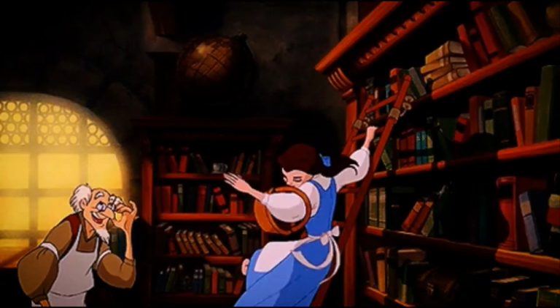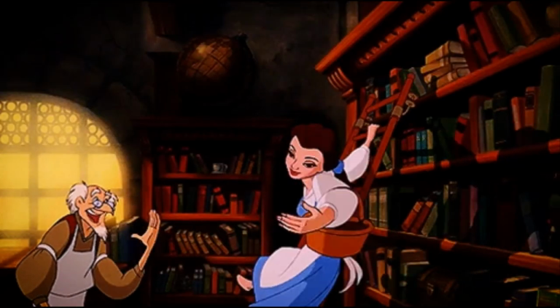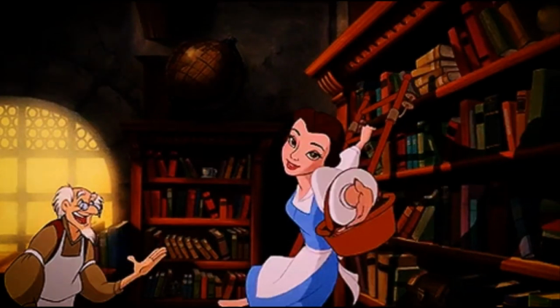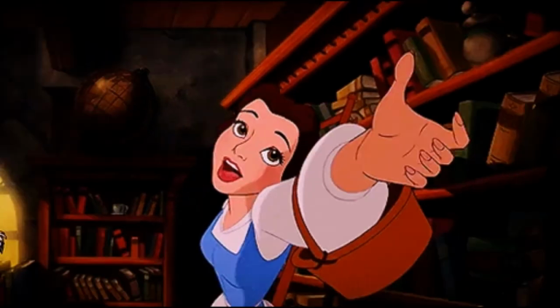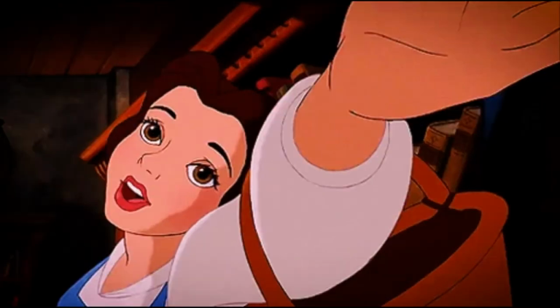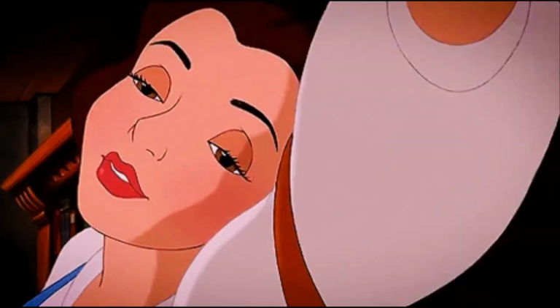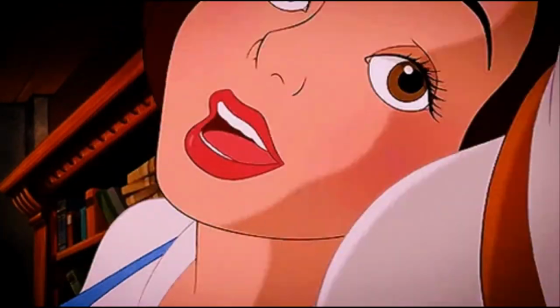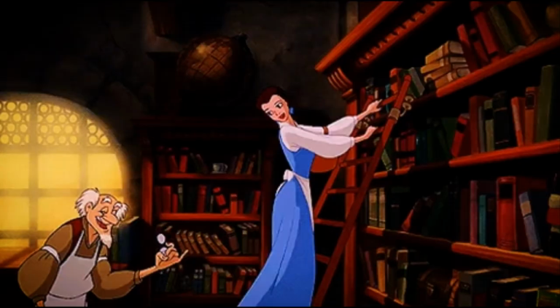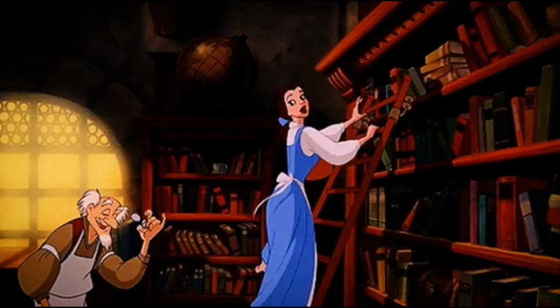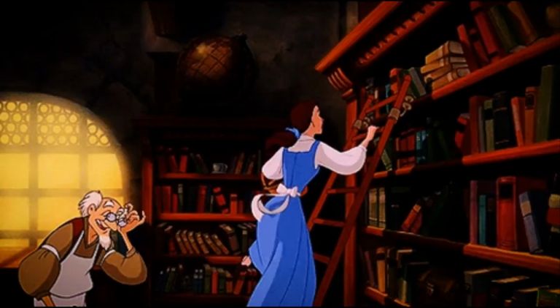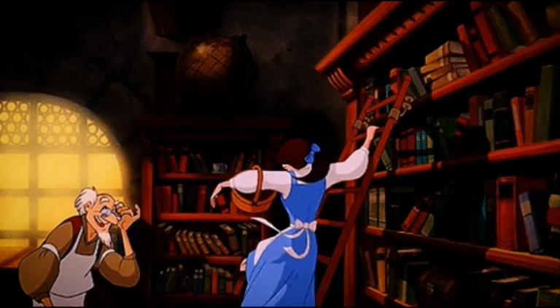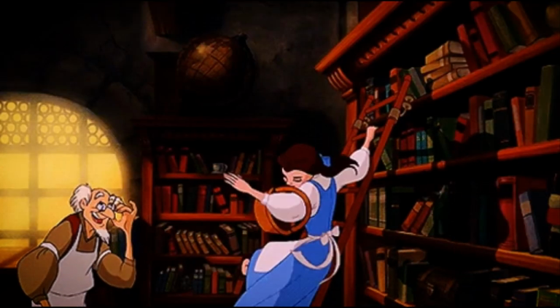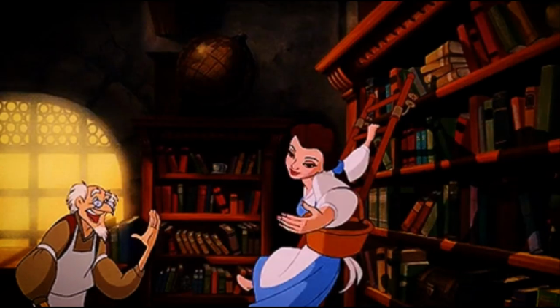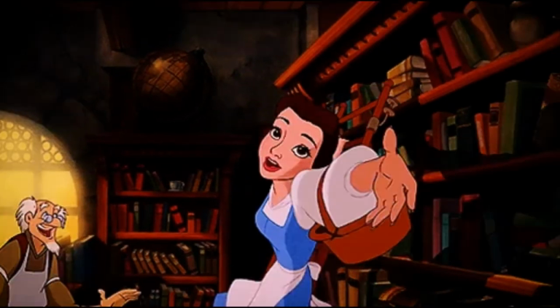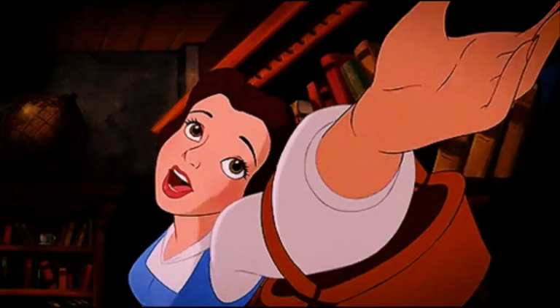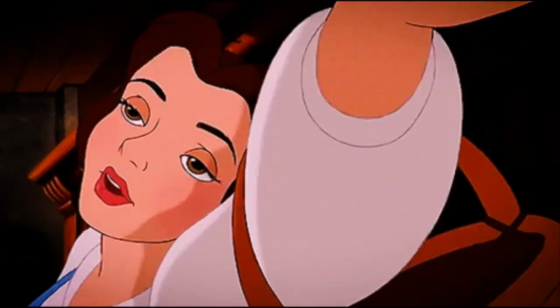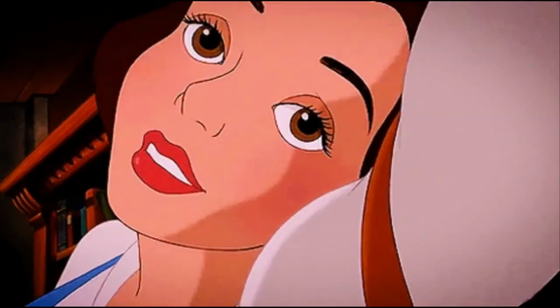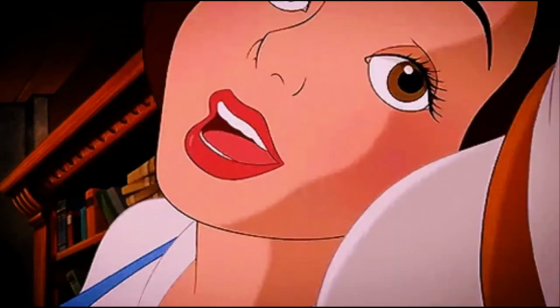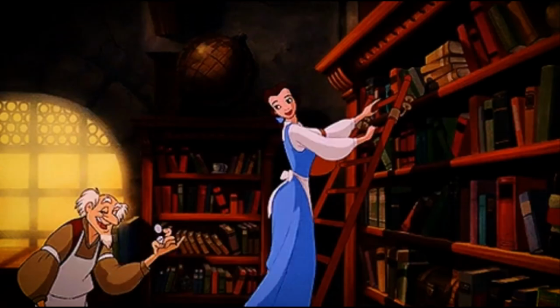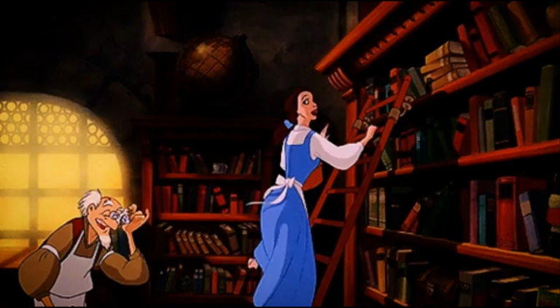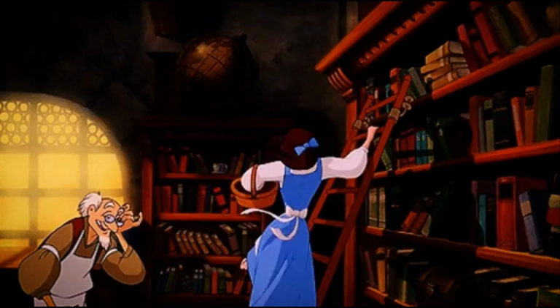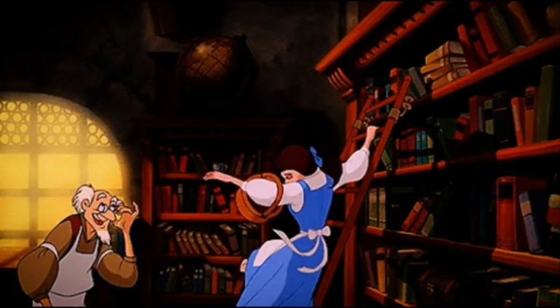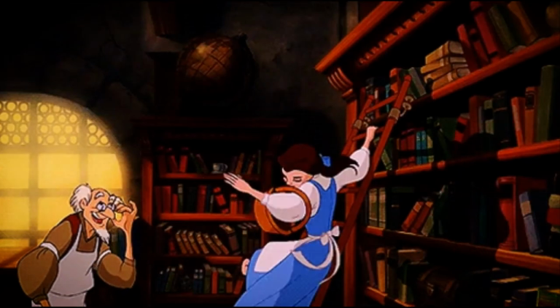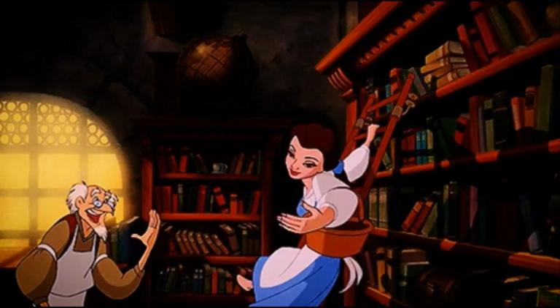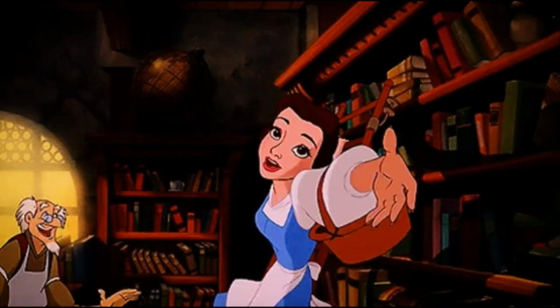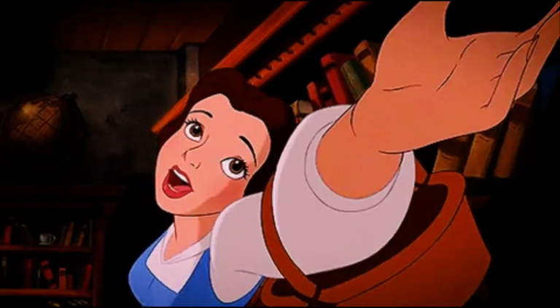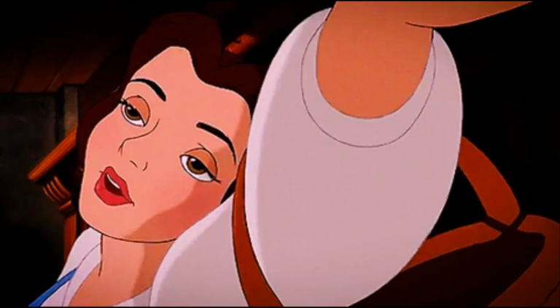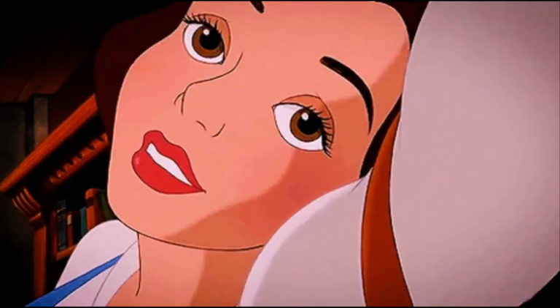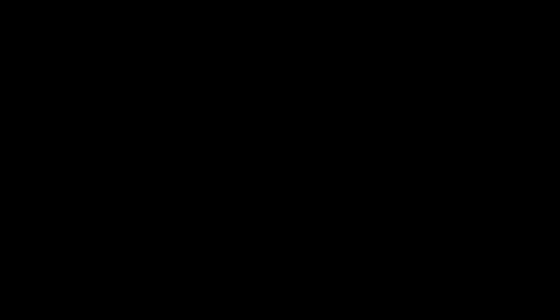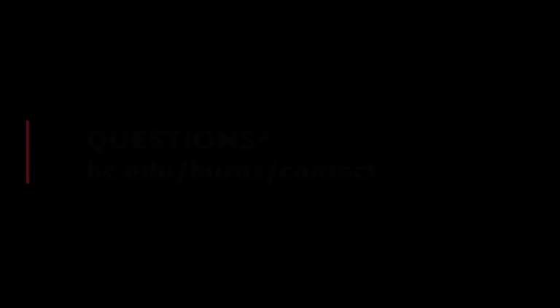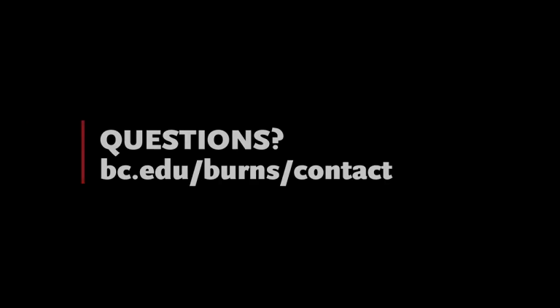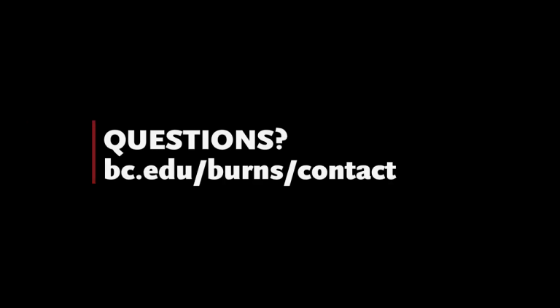Most importantly, don't be afraid to touch things. If we thought using it would break it, we wouldn't have given it to you to learn from.